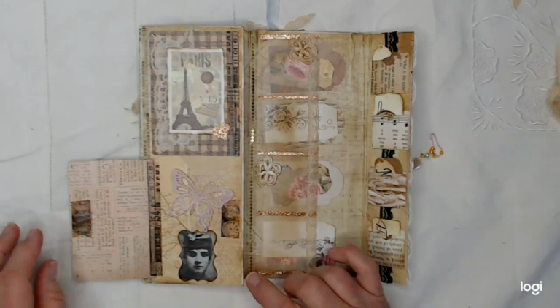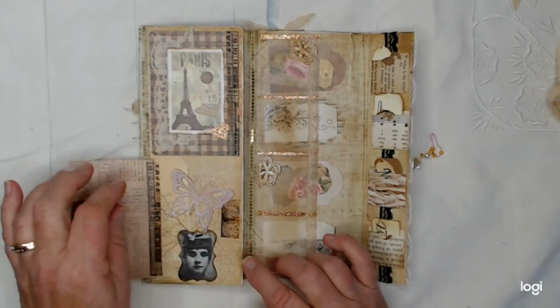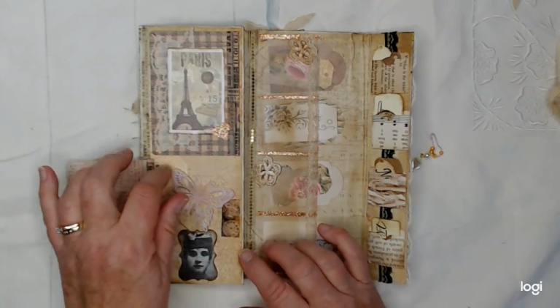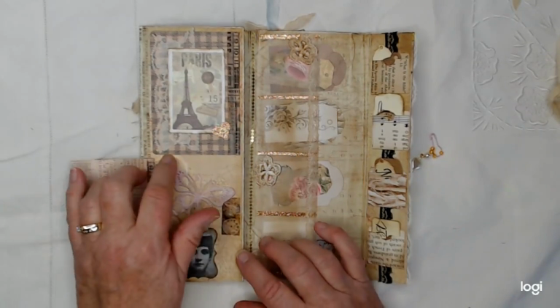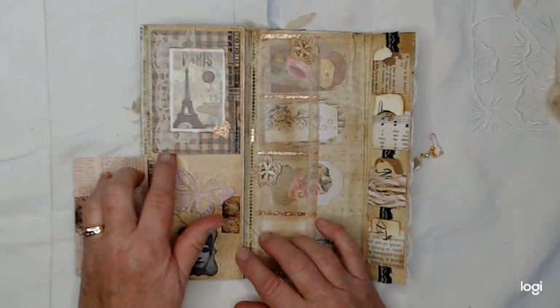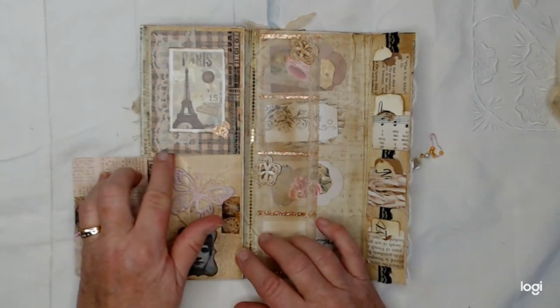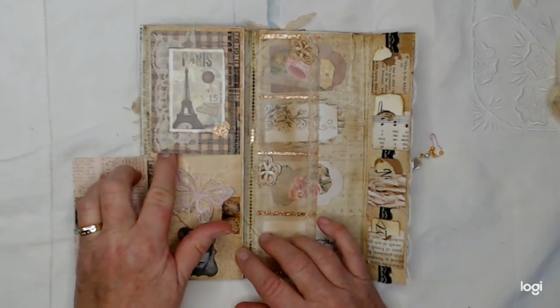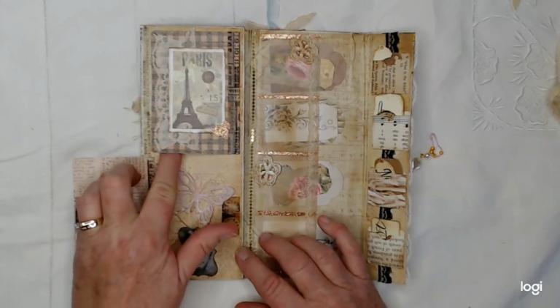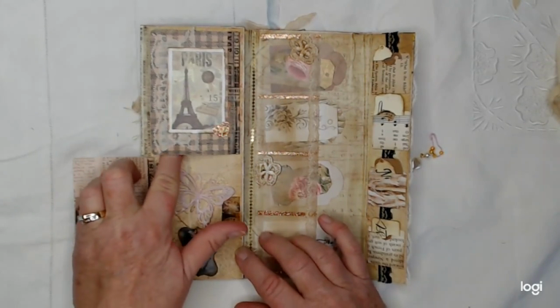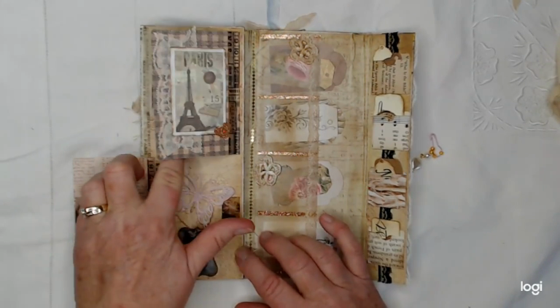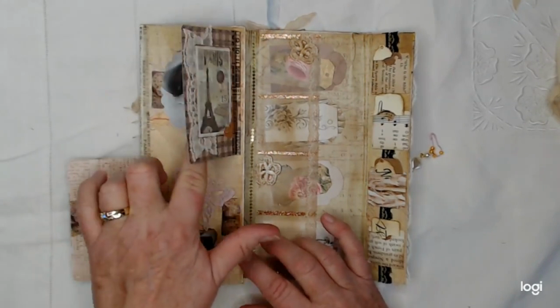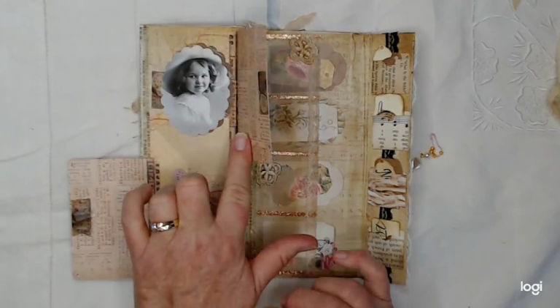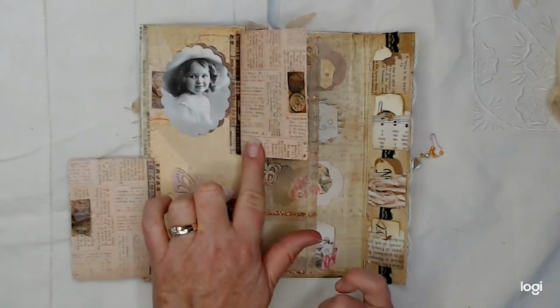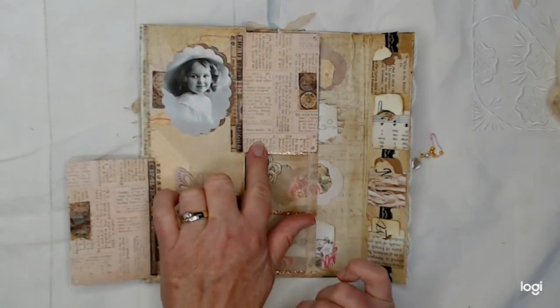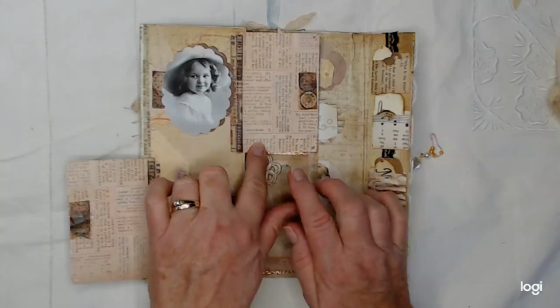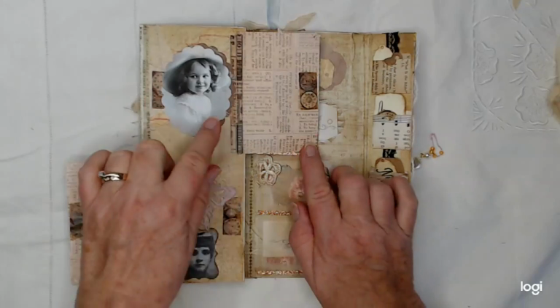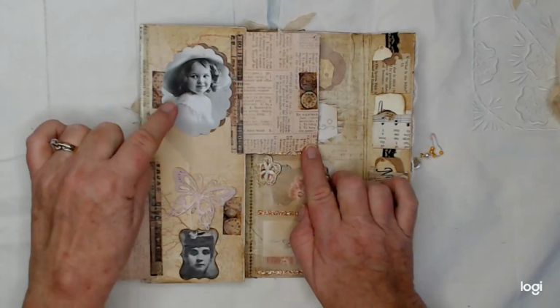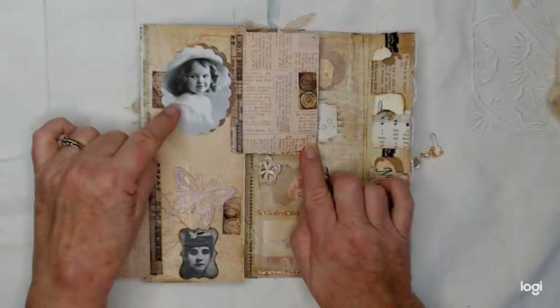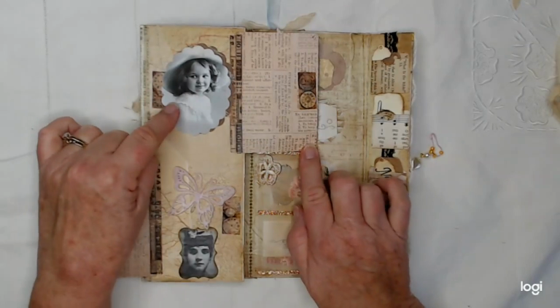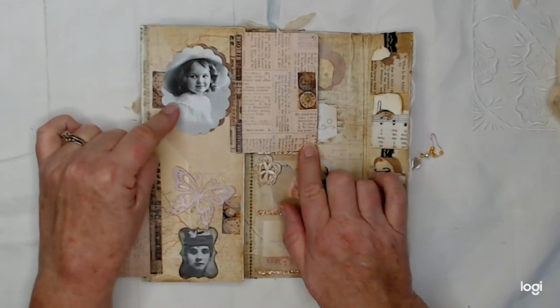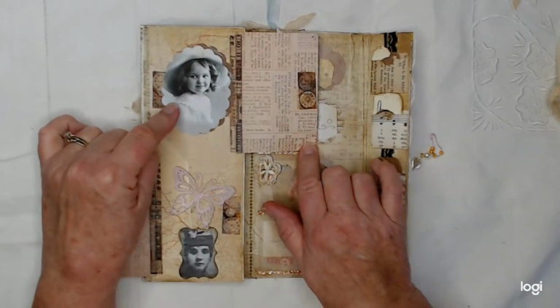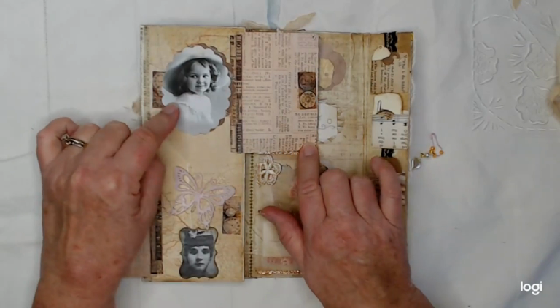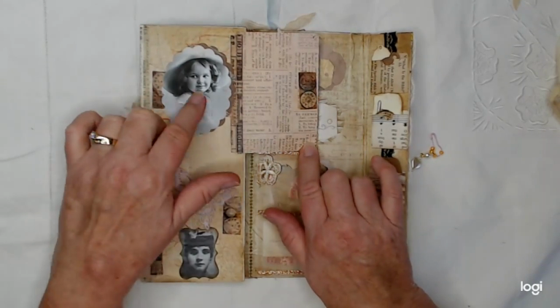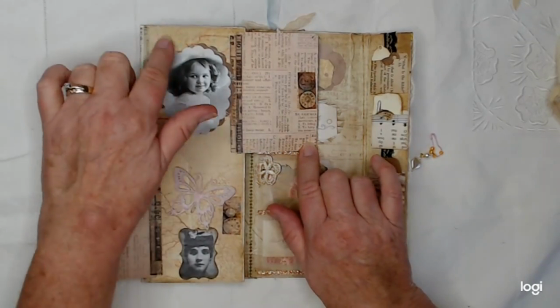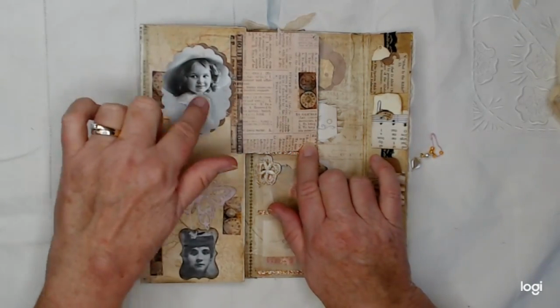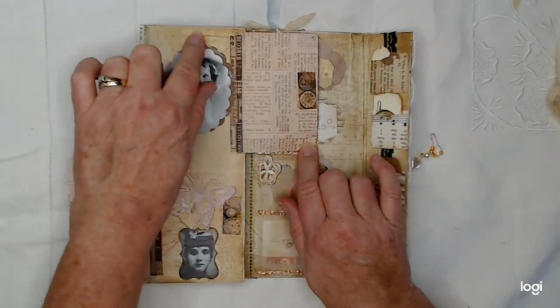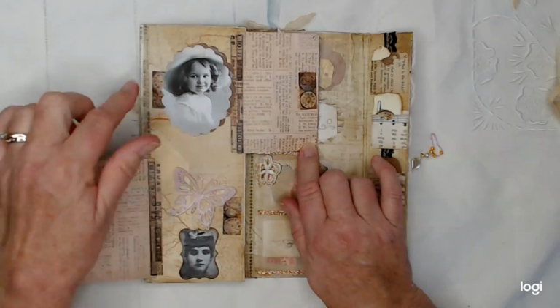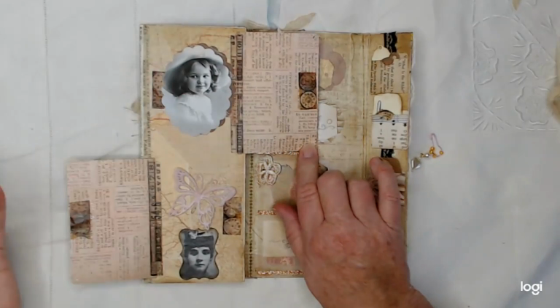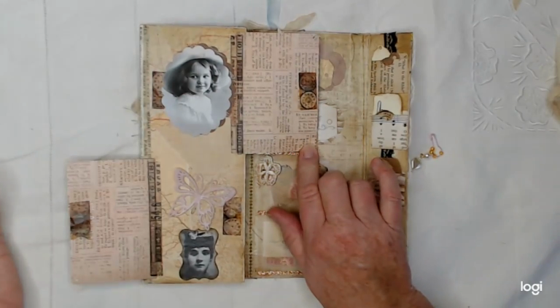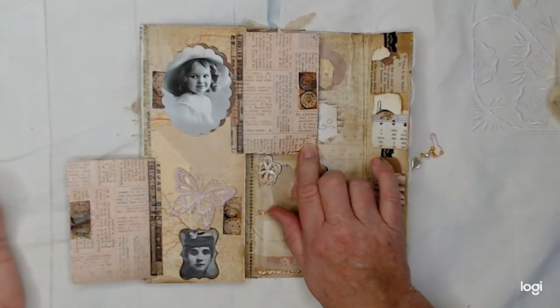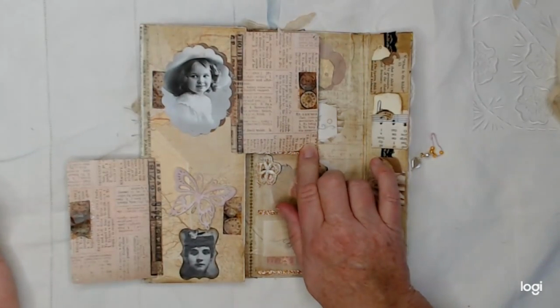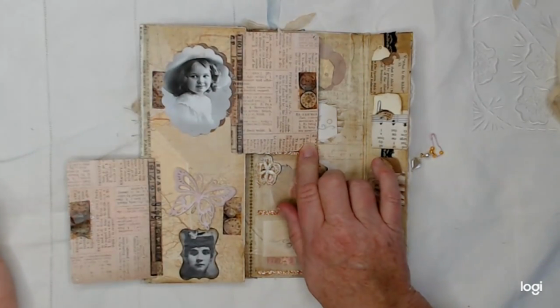And then inside this one, I've got this cutie patootie little girl. Is she precious?